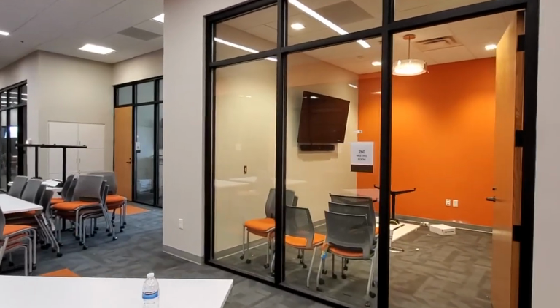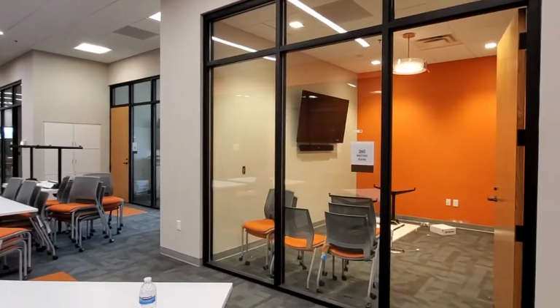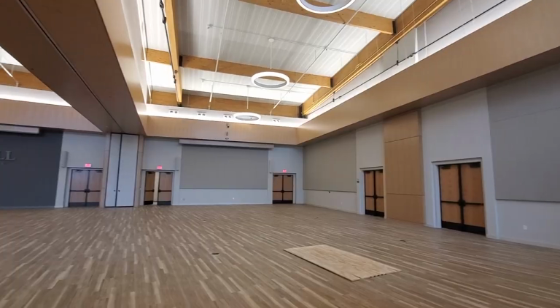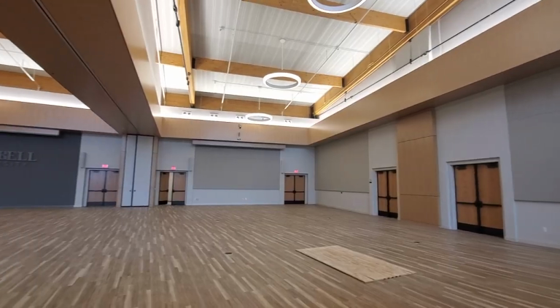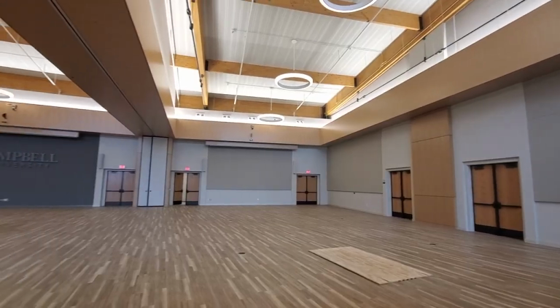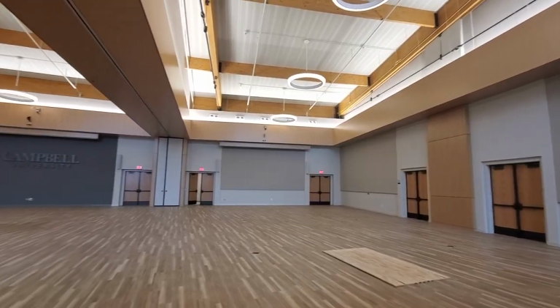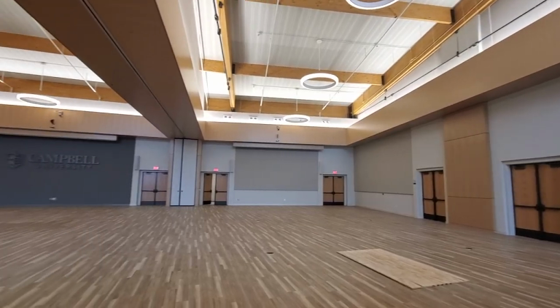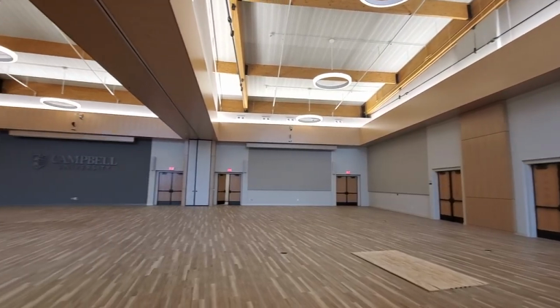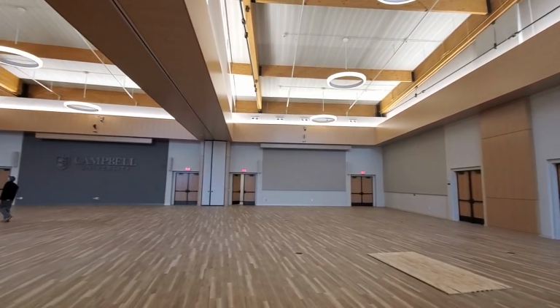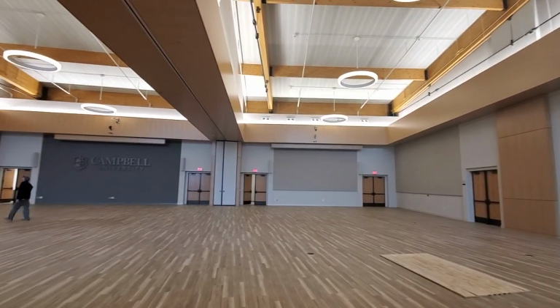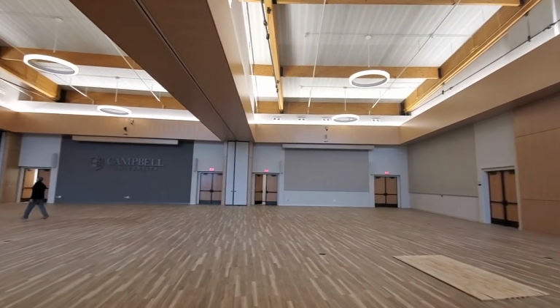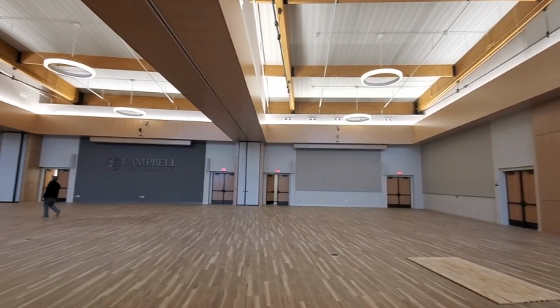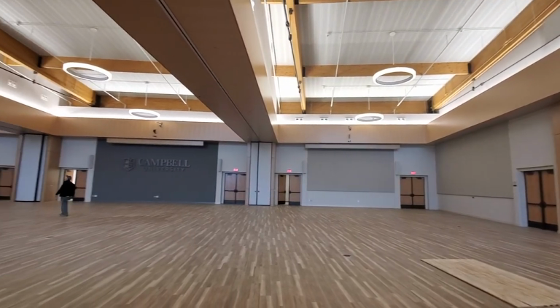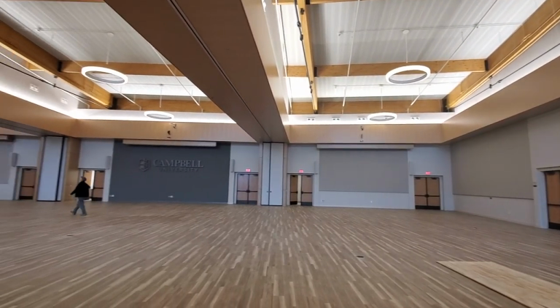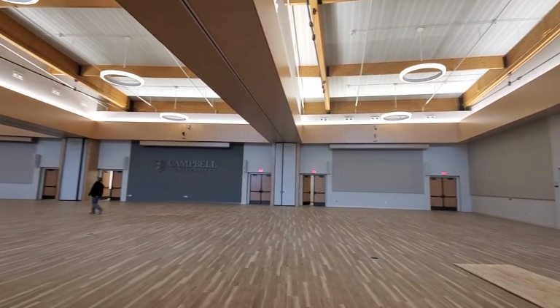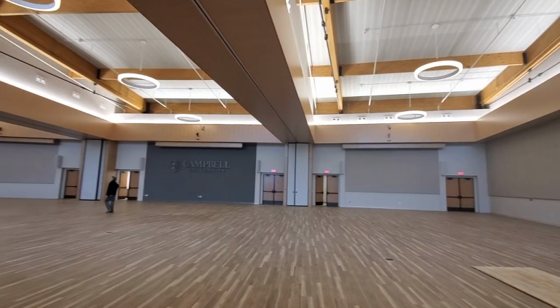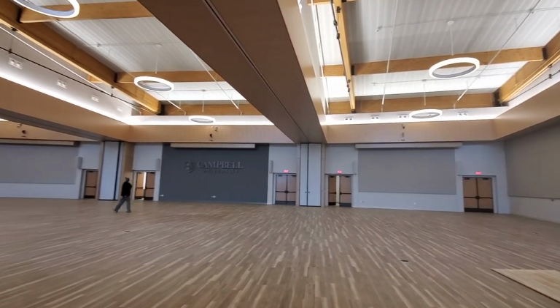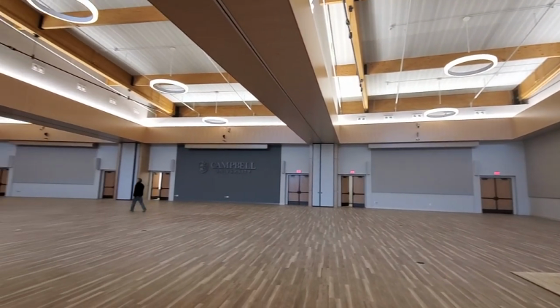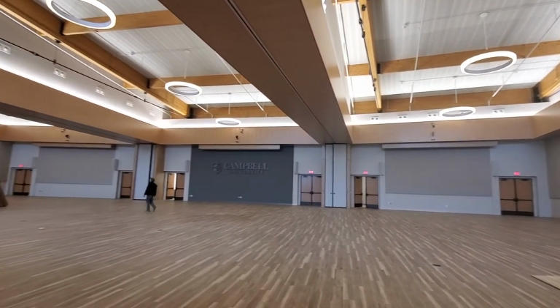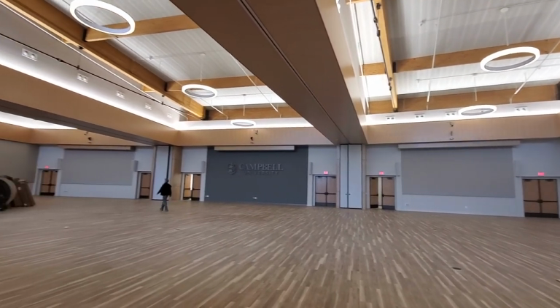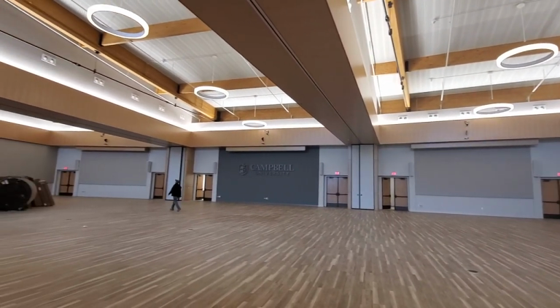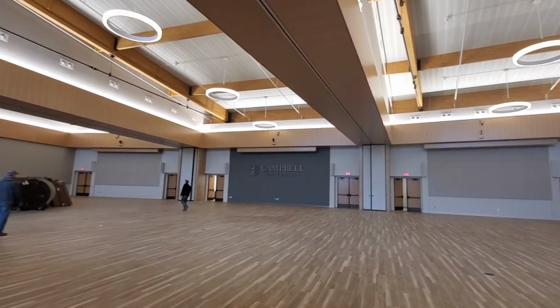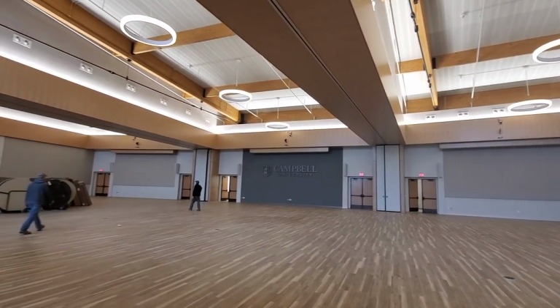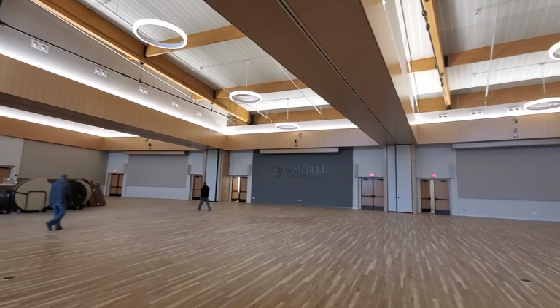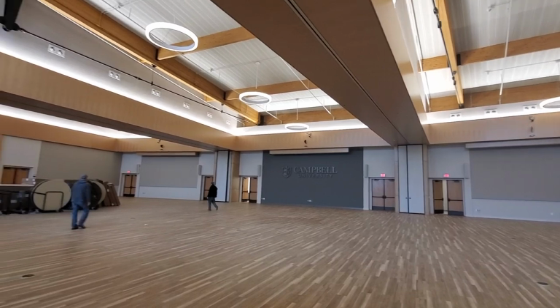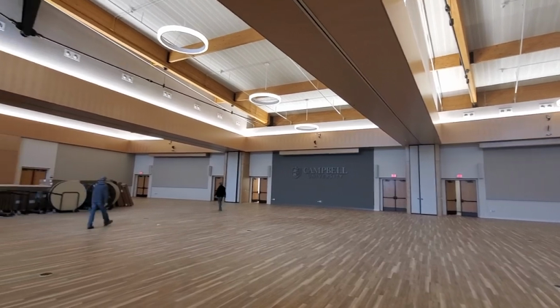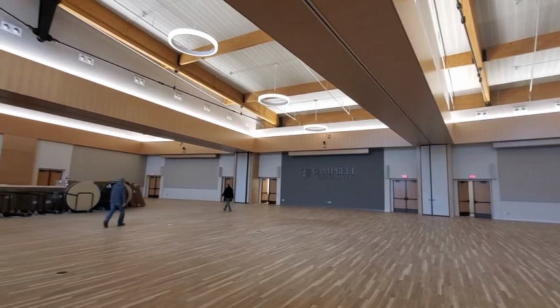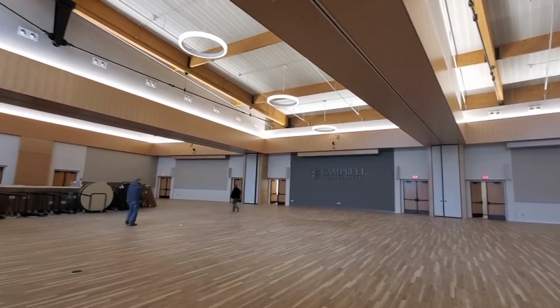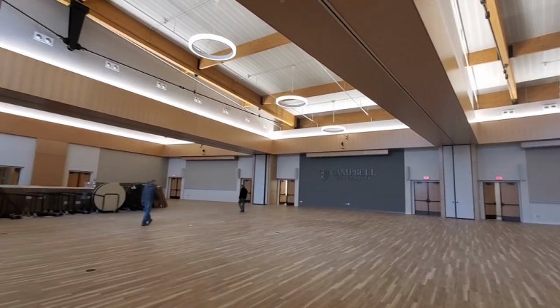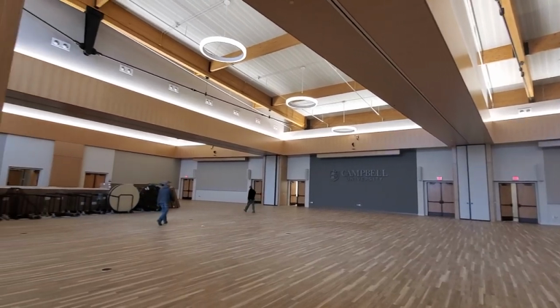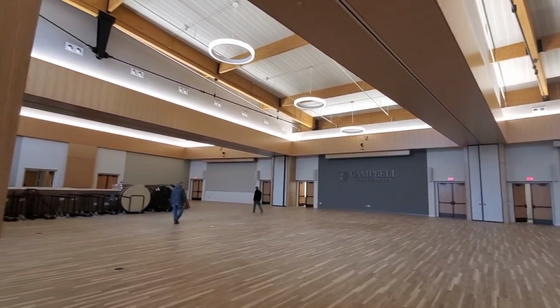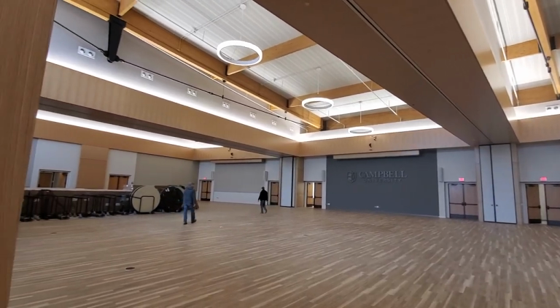If you've been following our updates, you've seen Dr. Creed speak from this banquet hall, which will be great for event use.